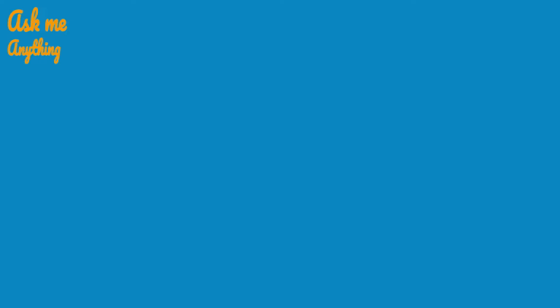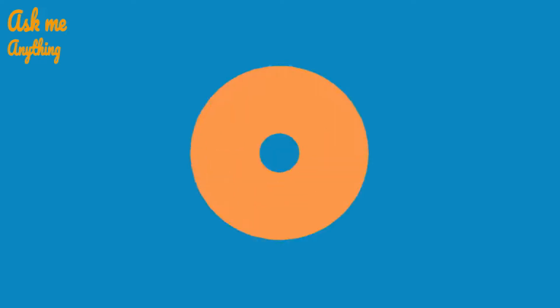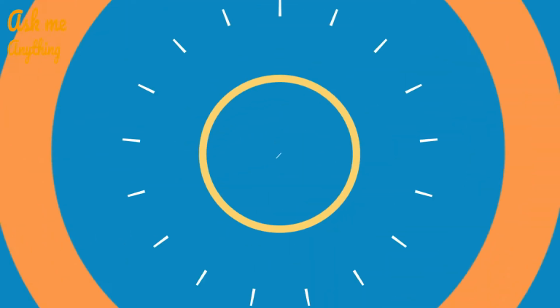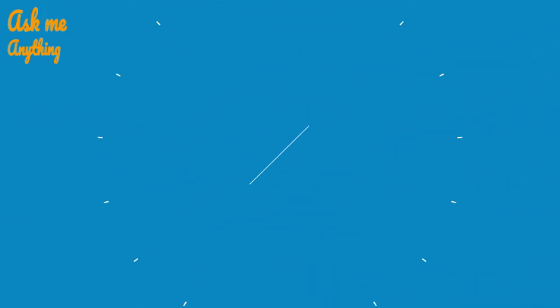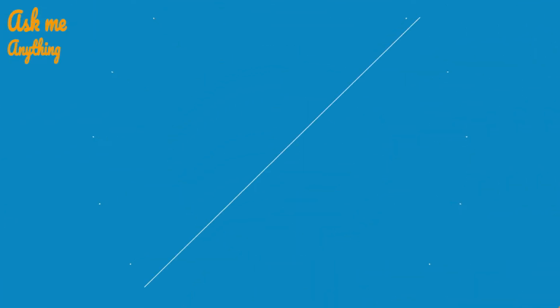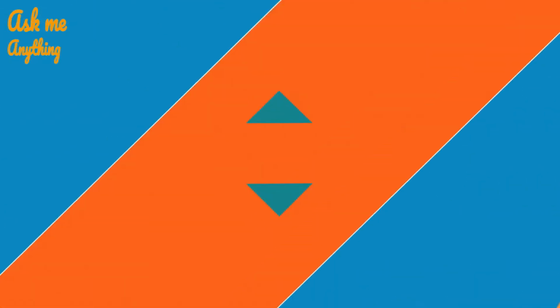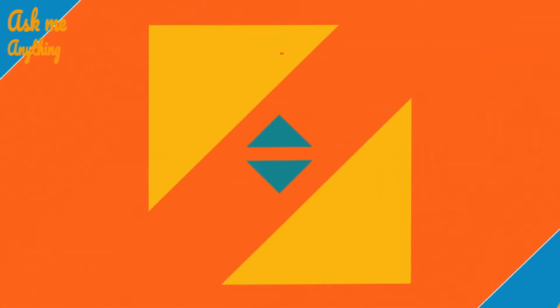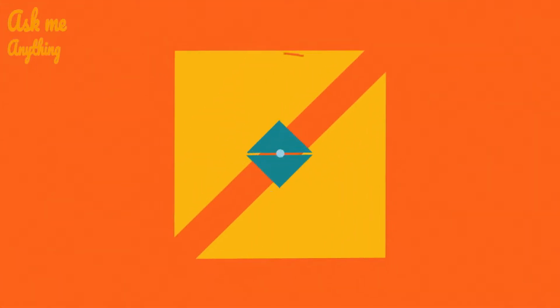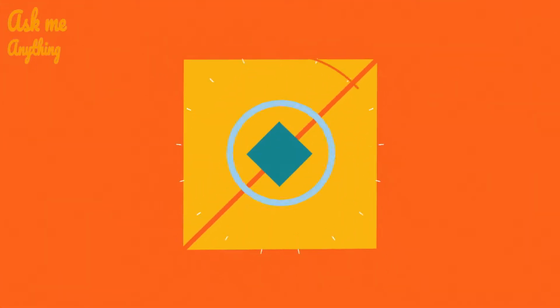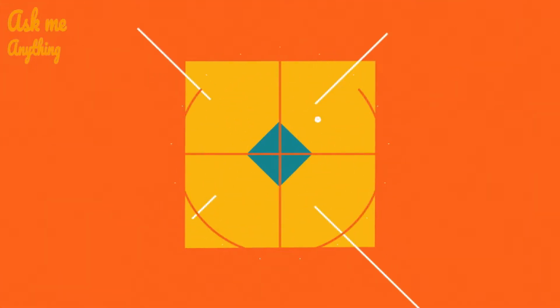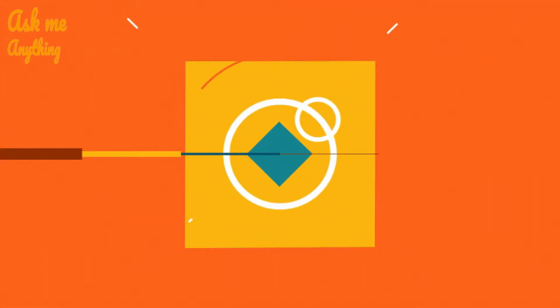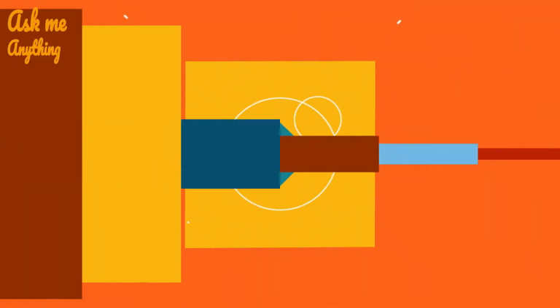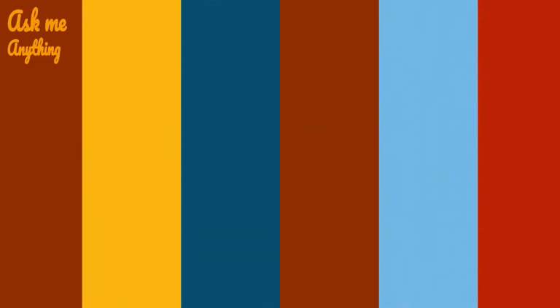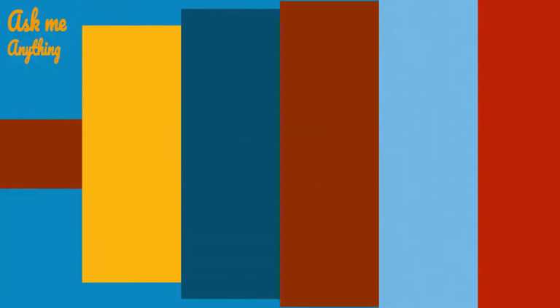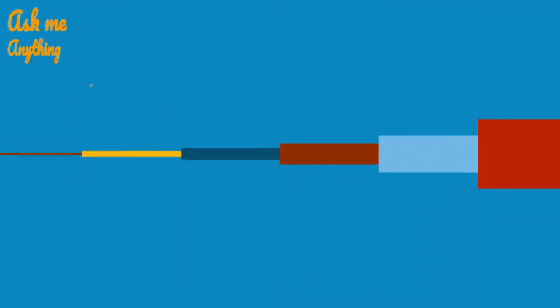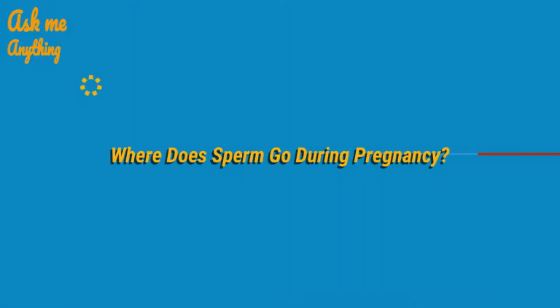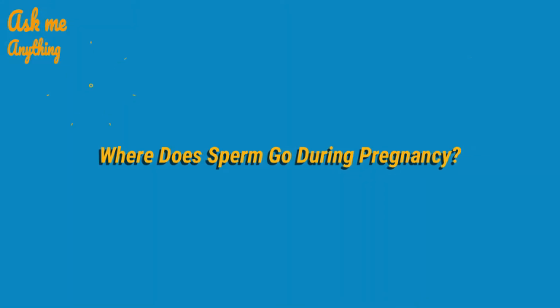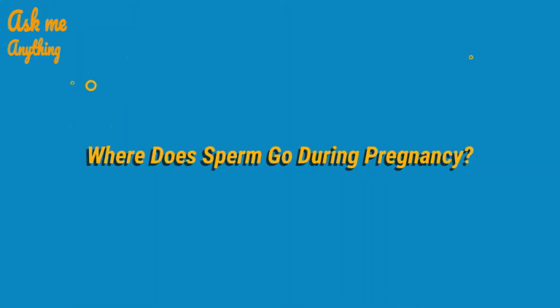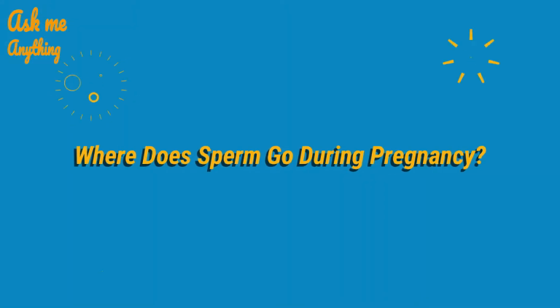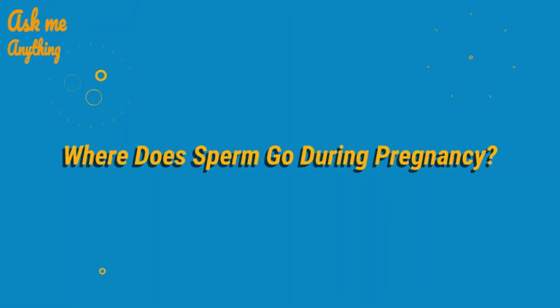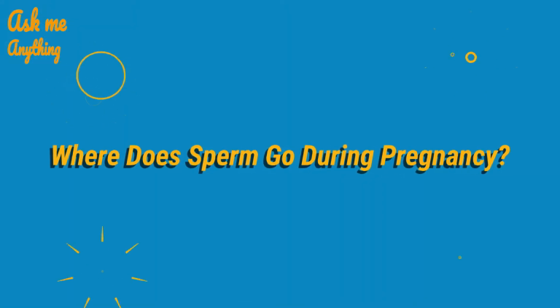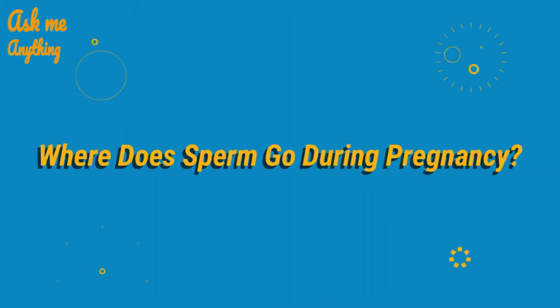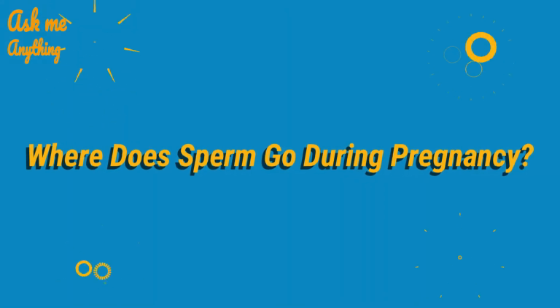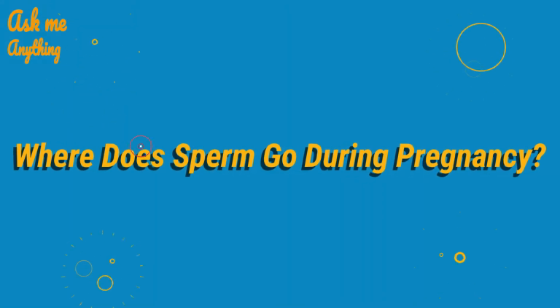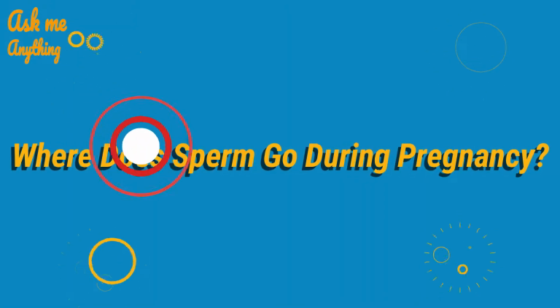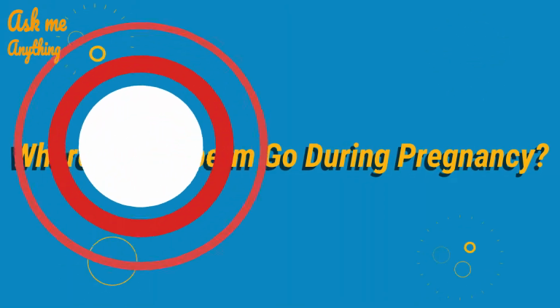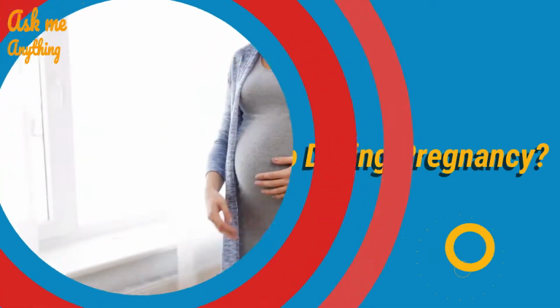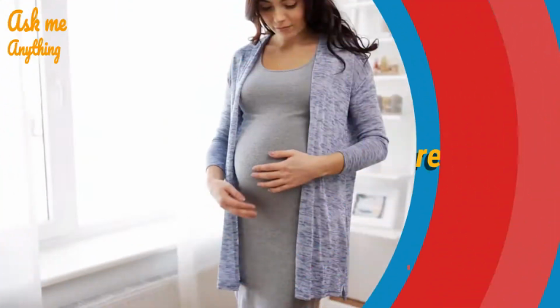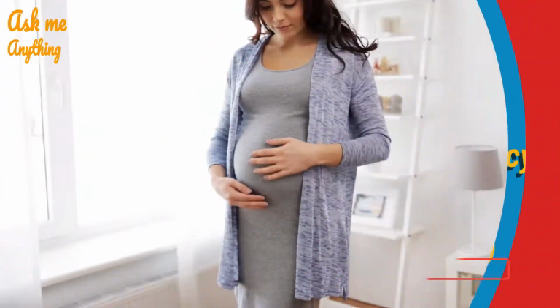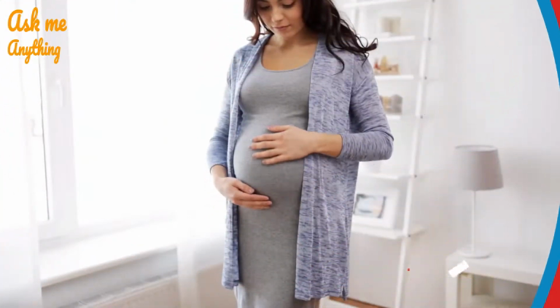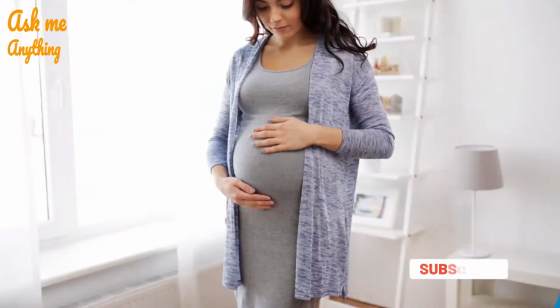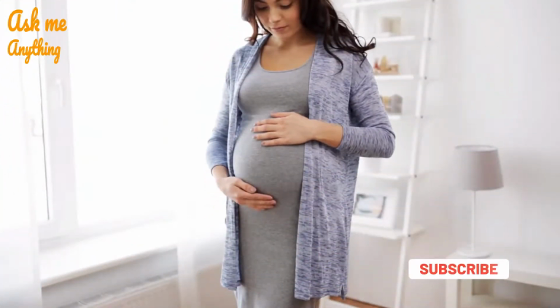Today, we will answer the question: where does sperm go during pregnancy? Let's have a look at the details.